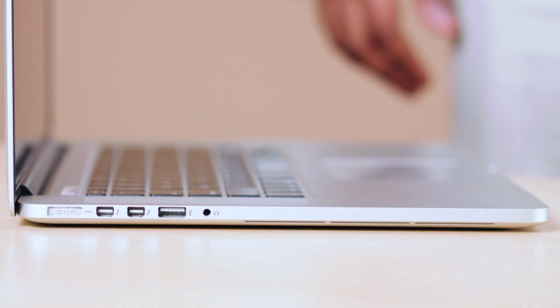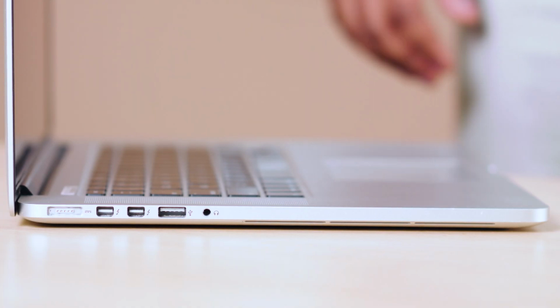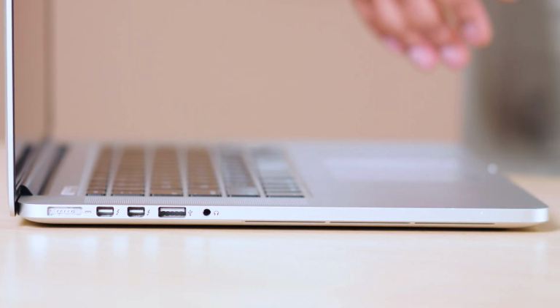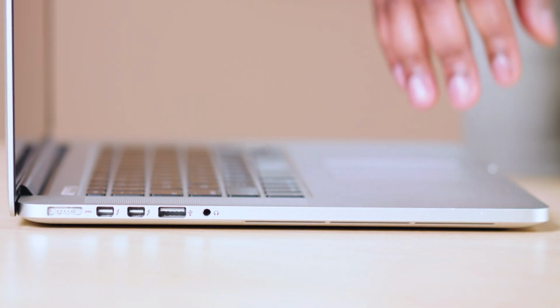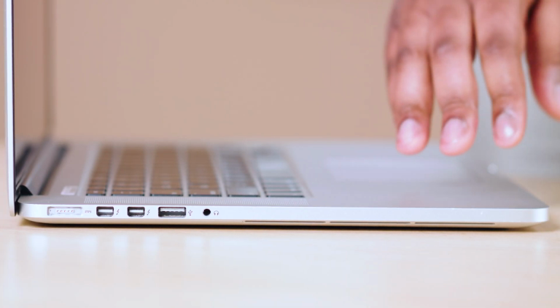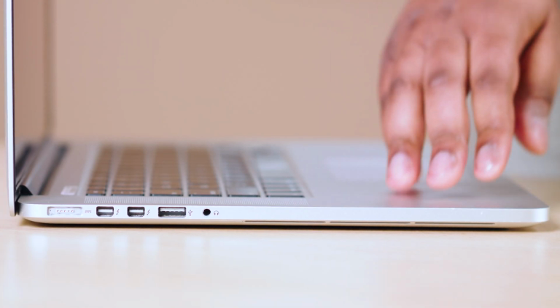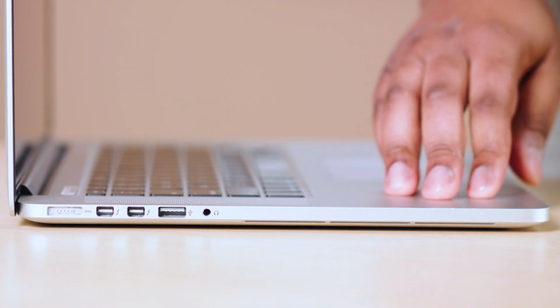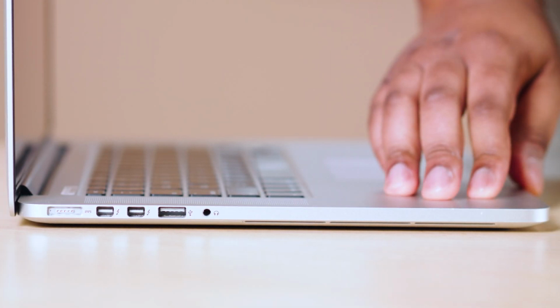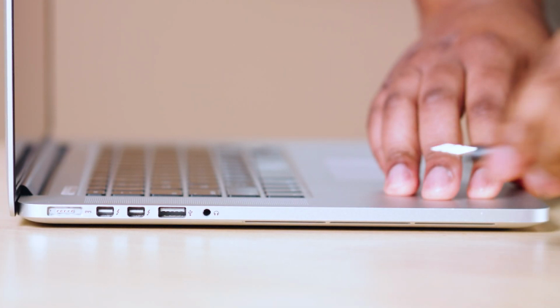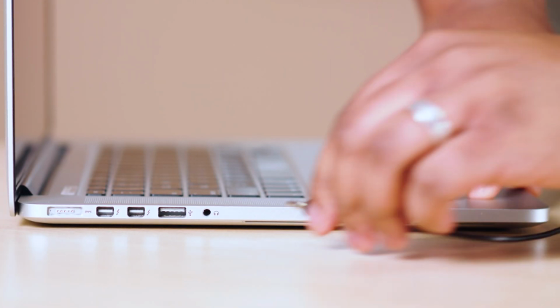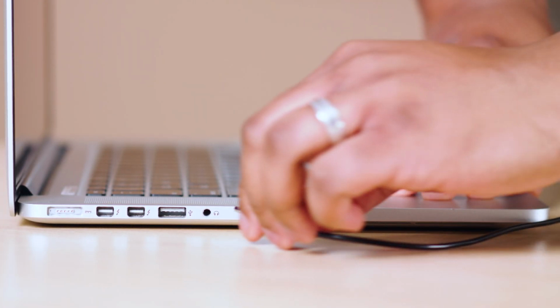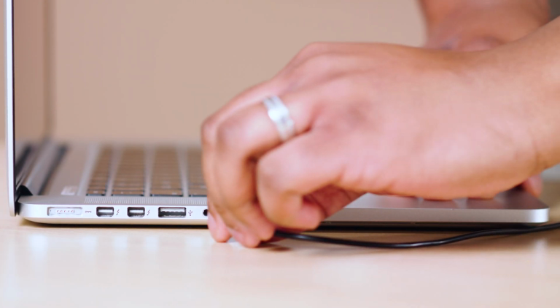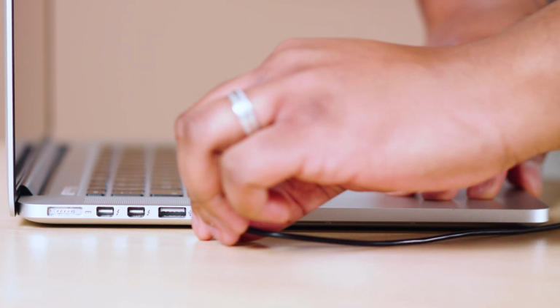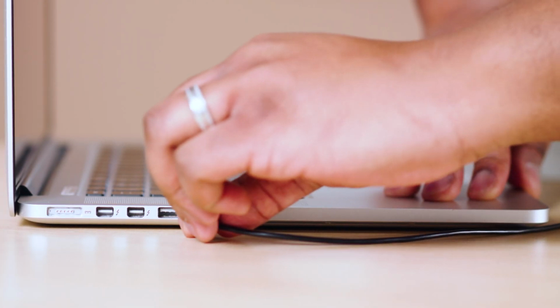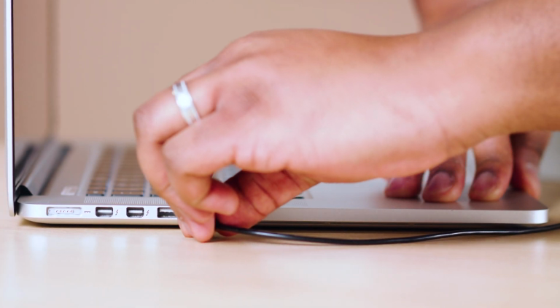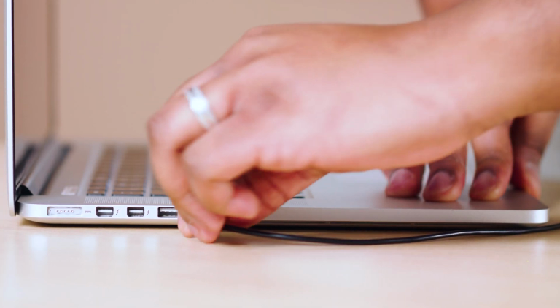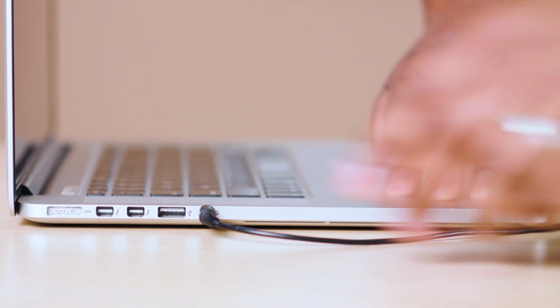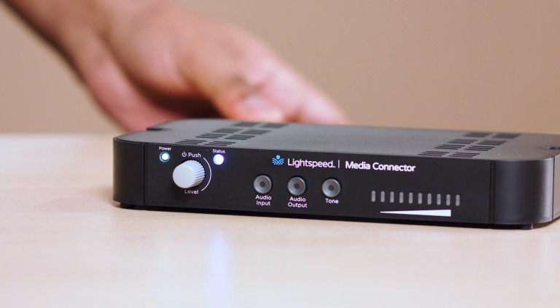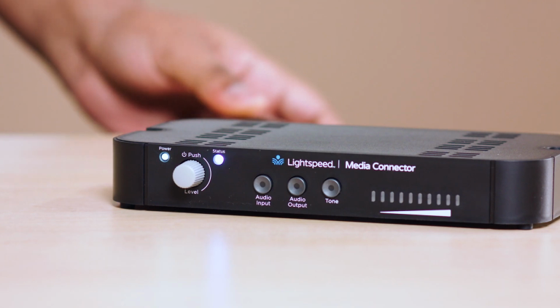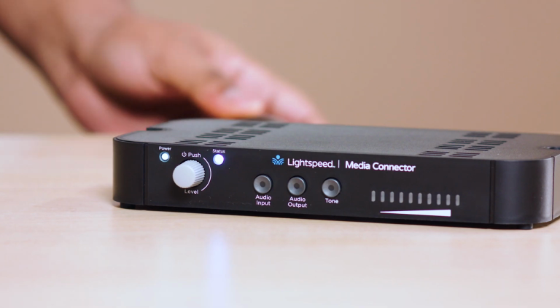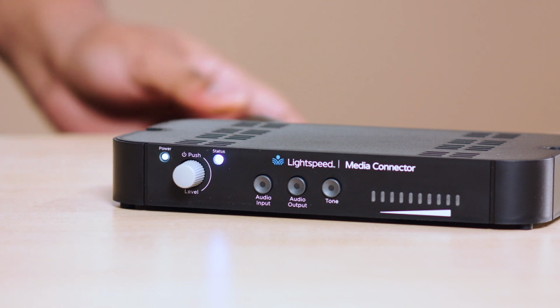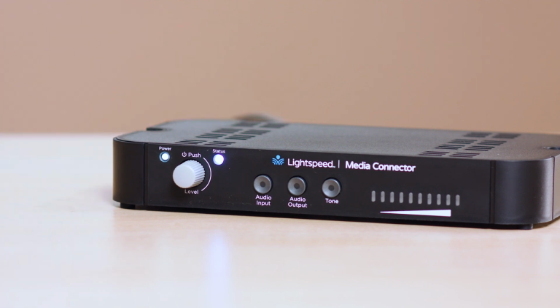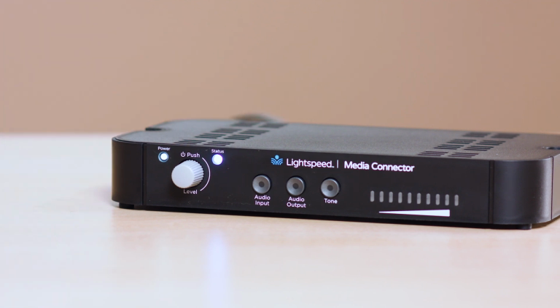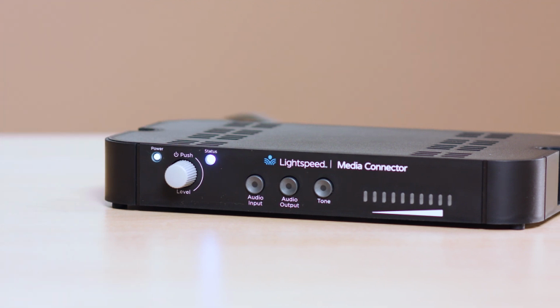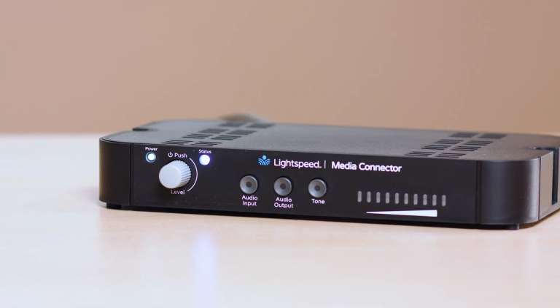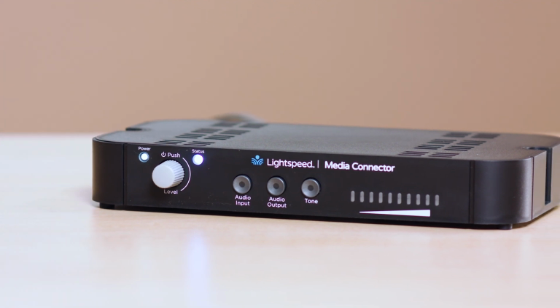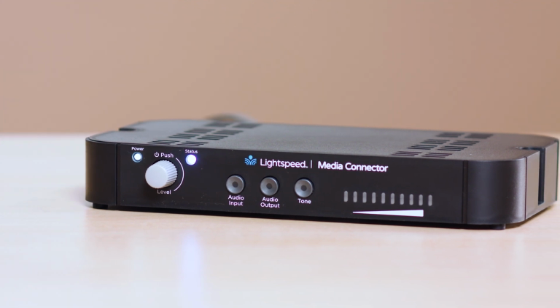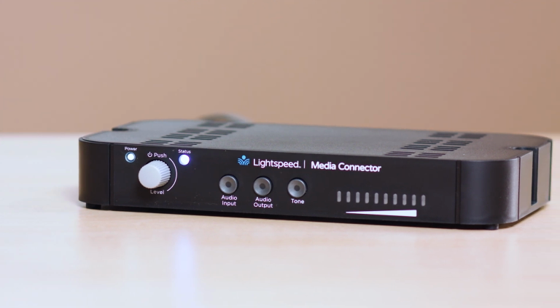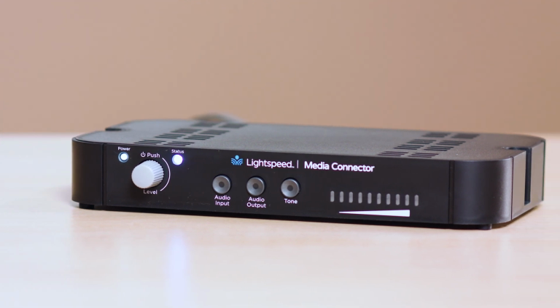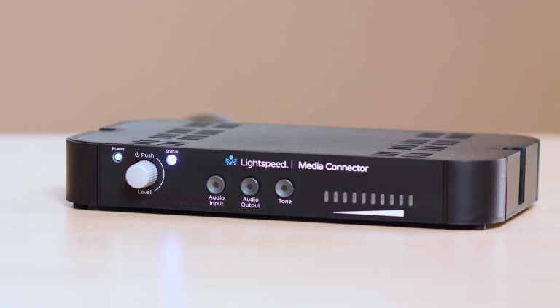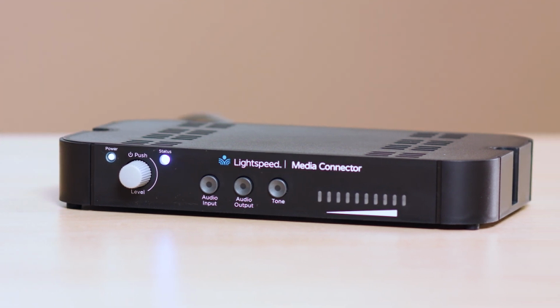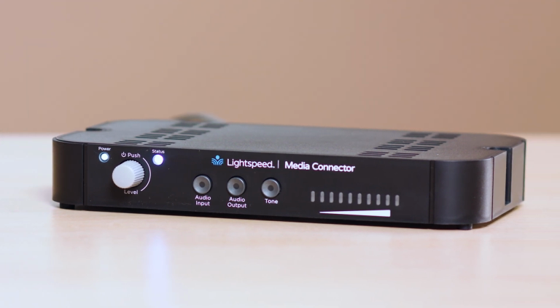To connect the media connector to additional audio sources, you can use the cables included with the system. When powered on, the lights on the front panel will glow white.